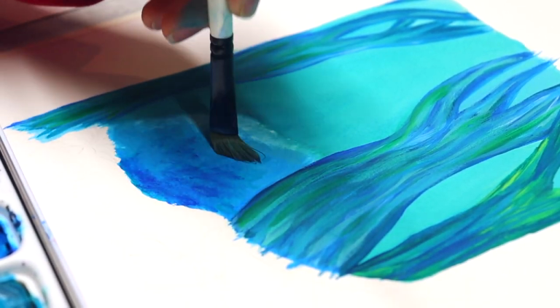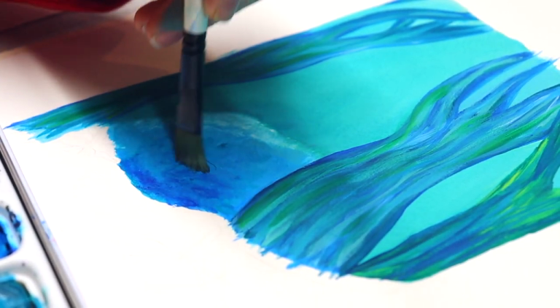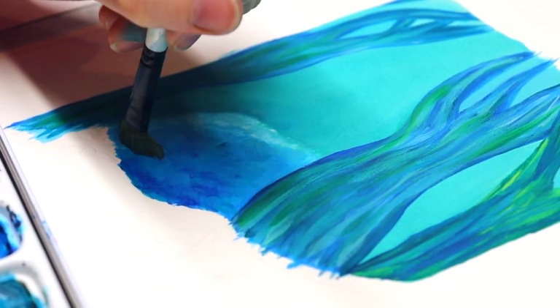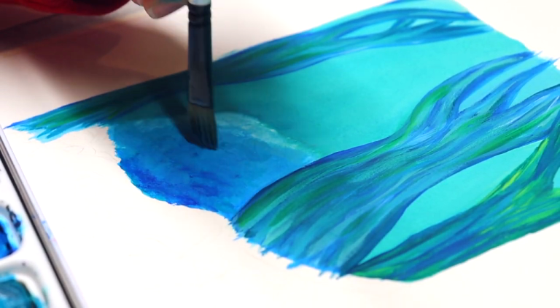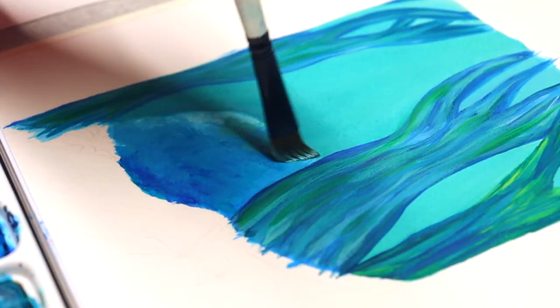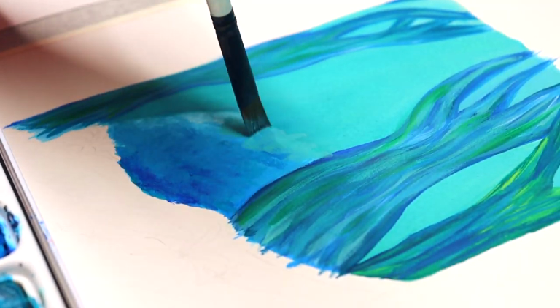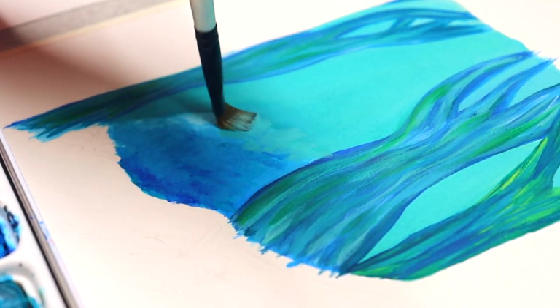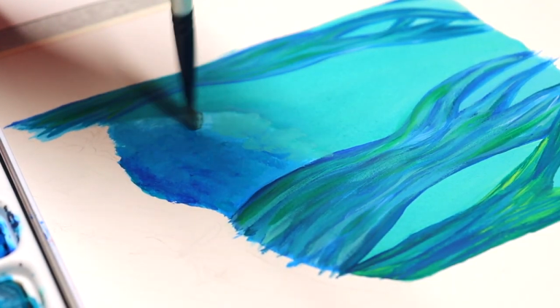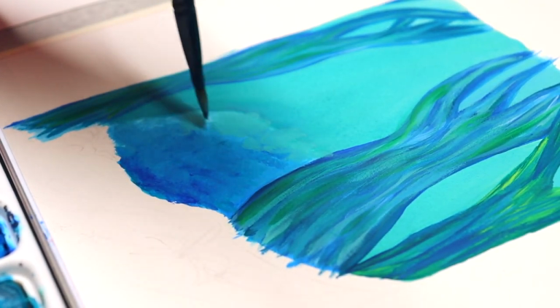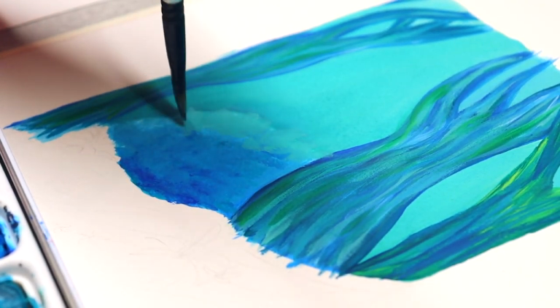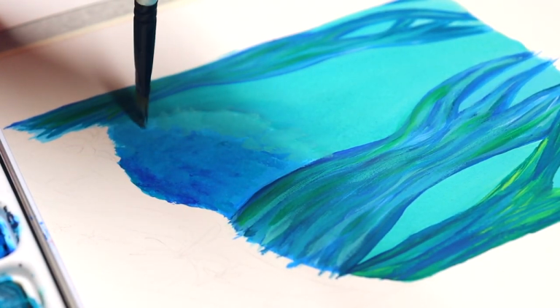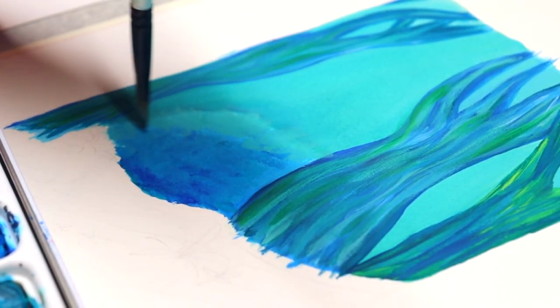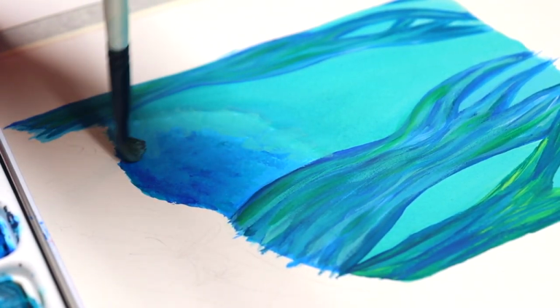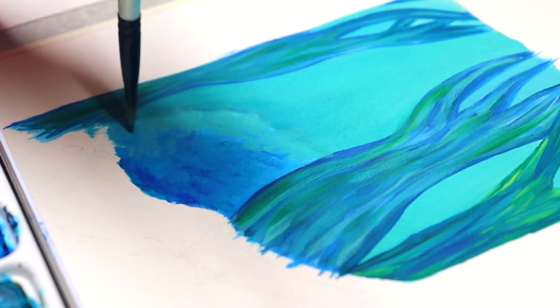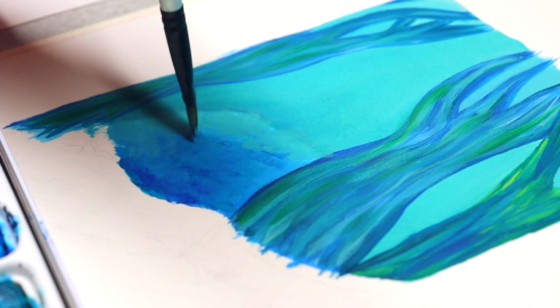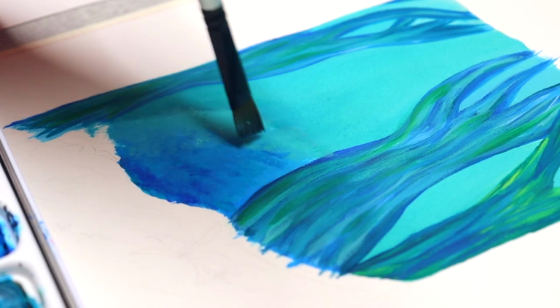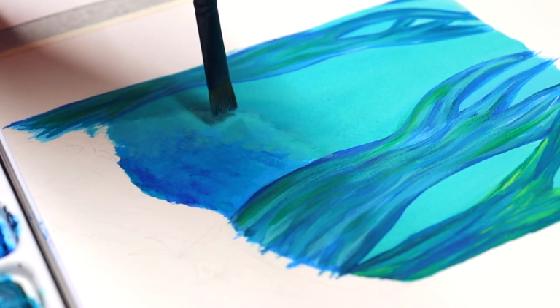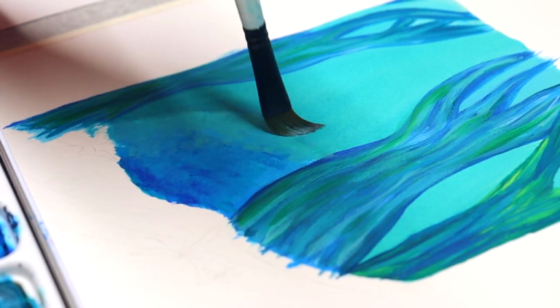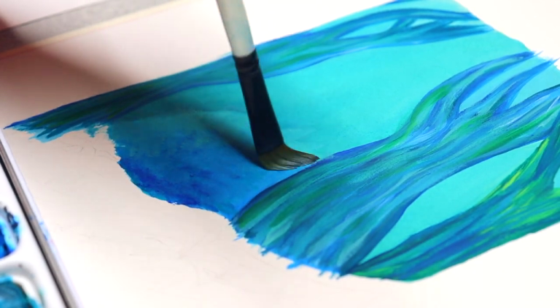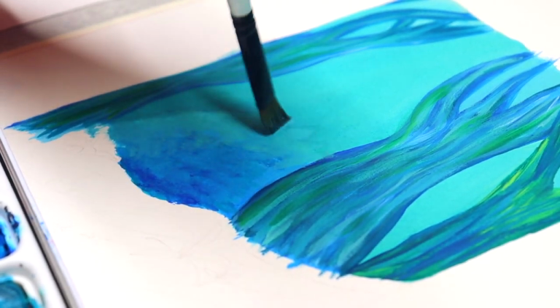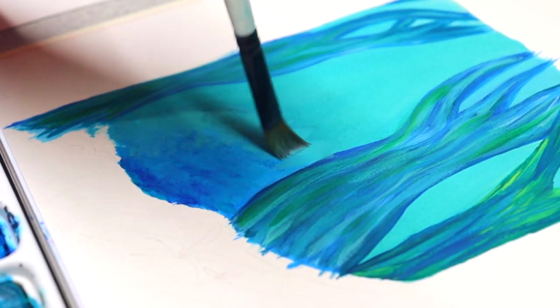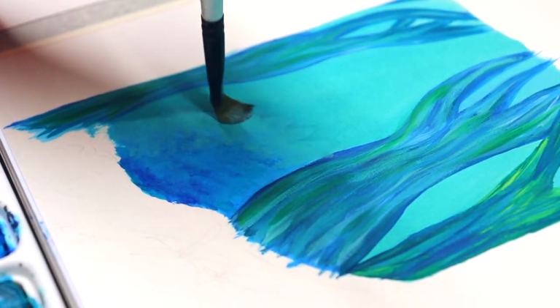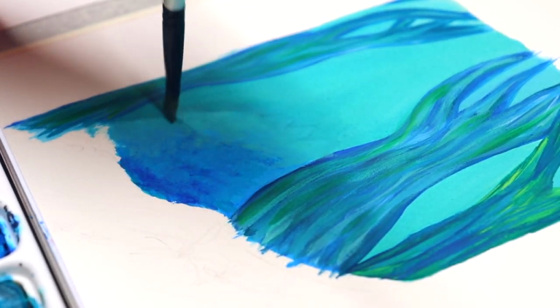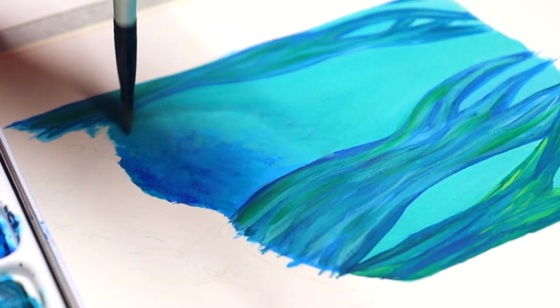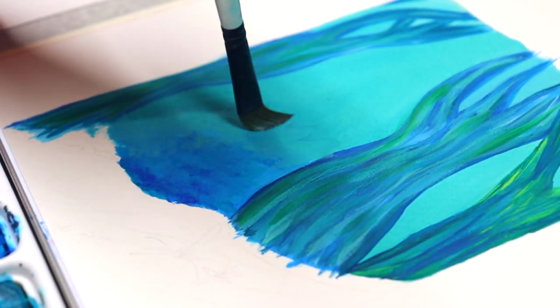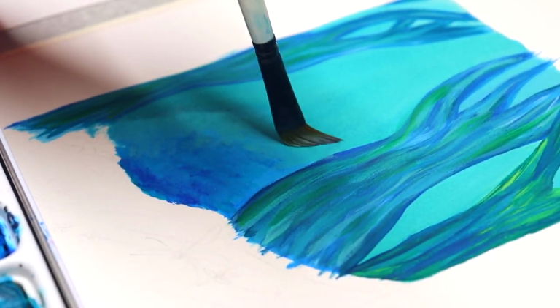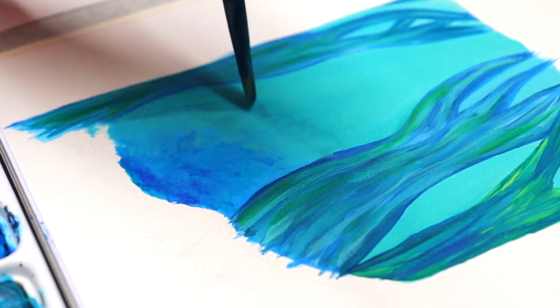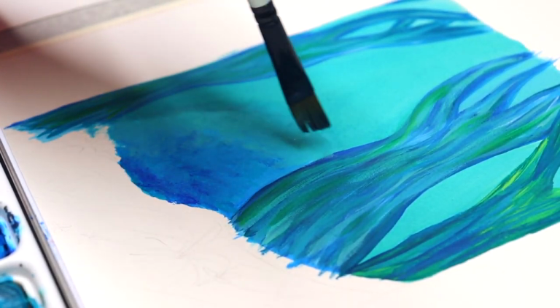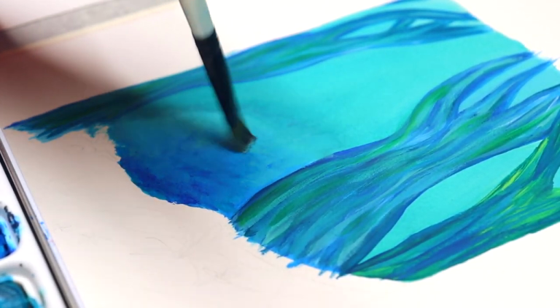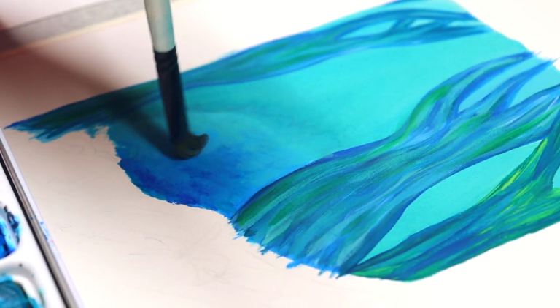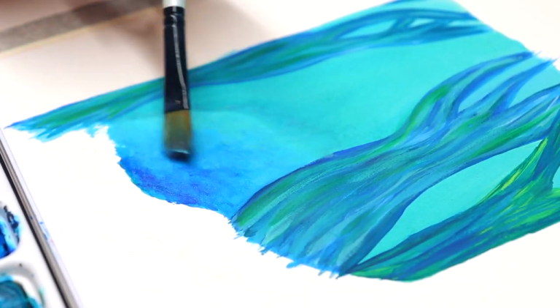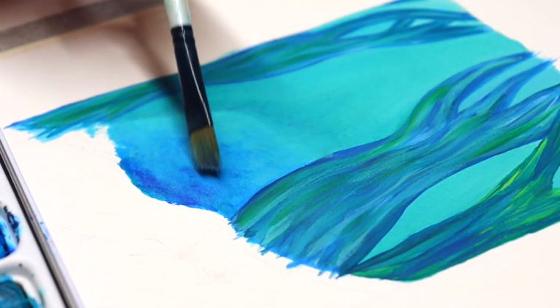Now I'm starting to work on the bush, using a dabbing effect to get the leaves and add depth.